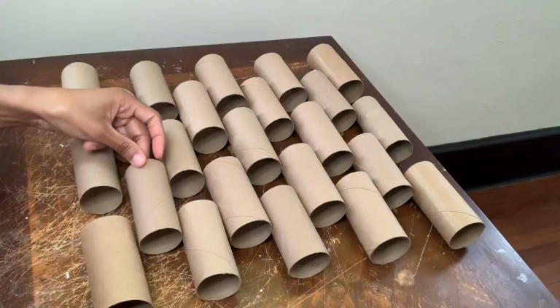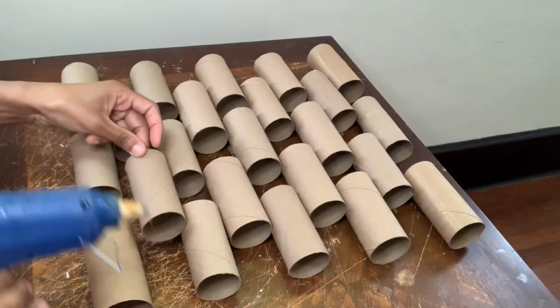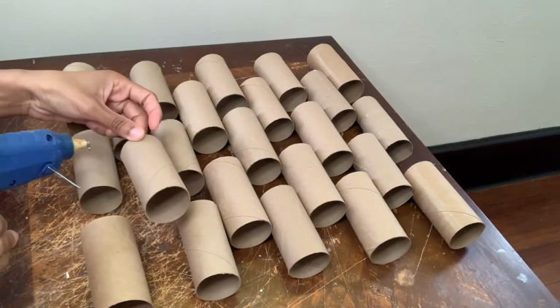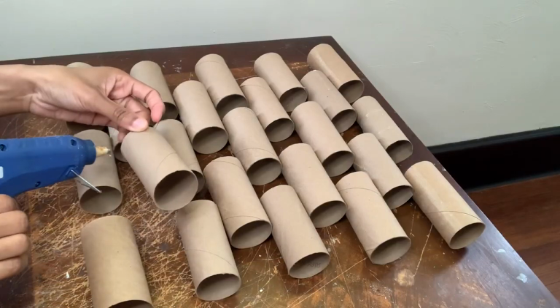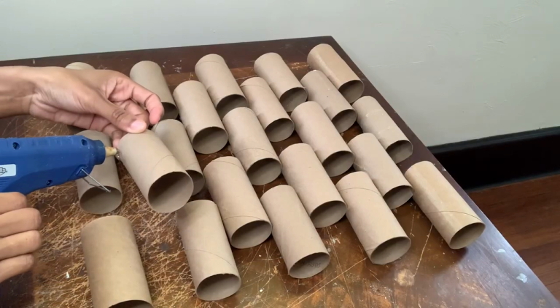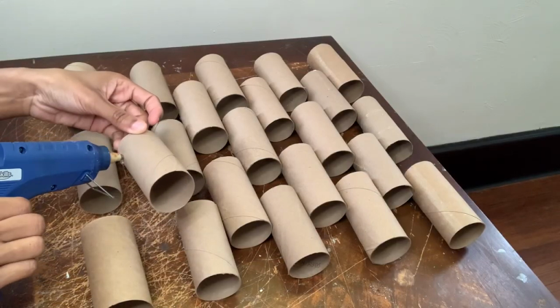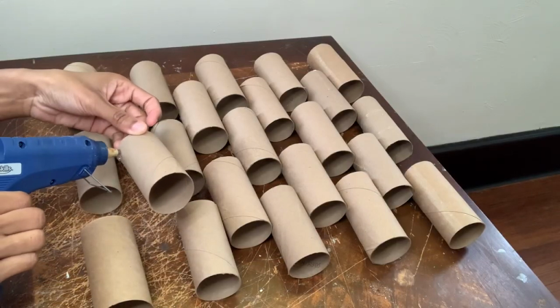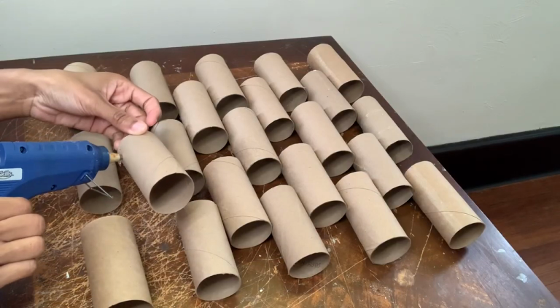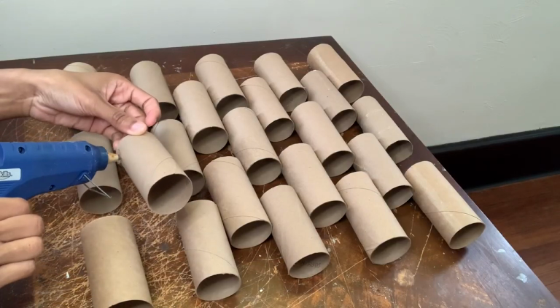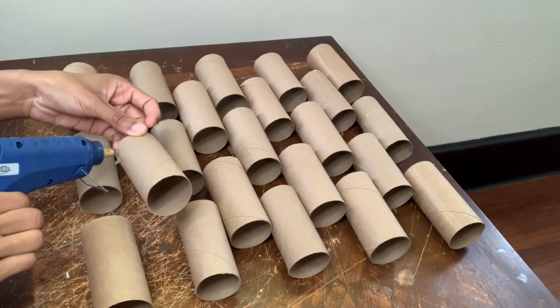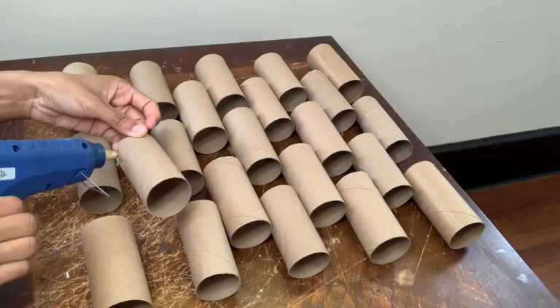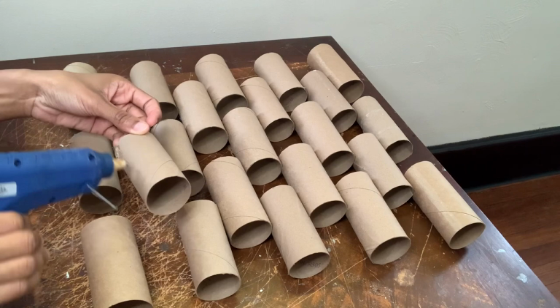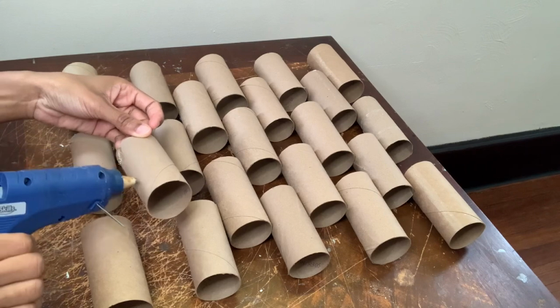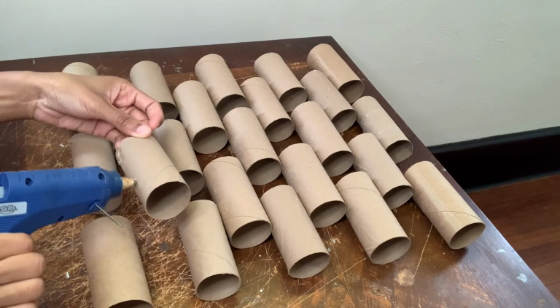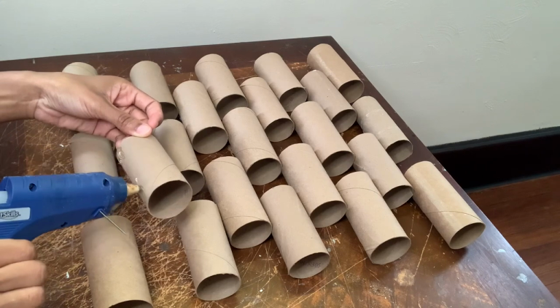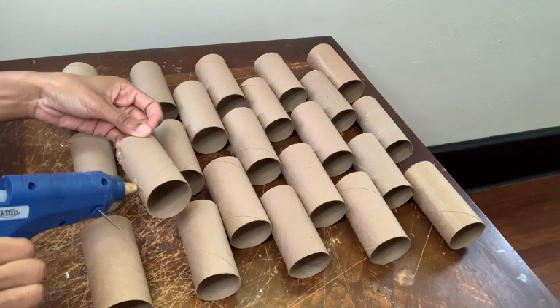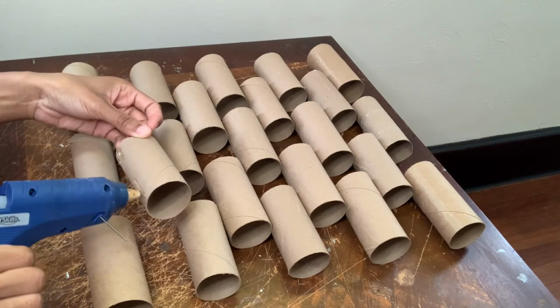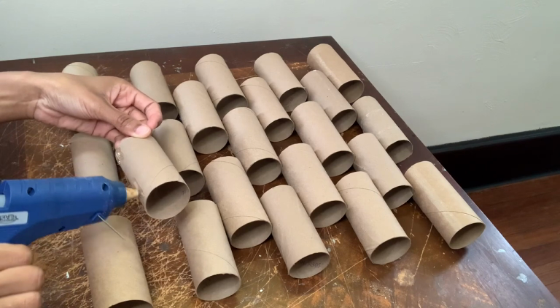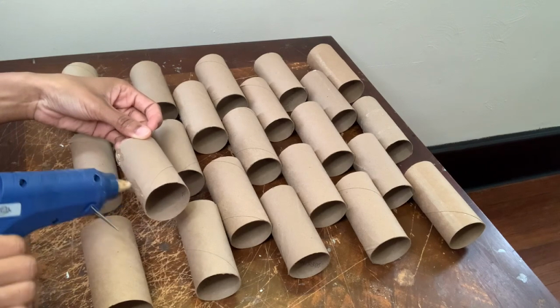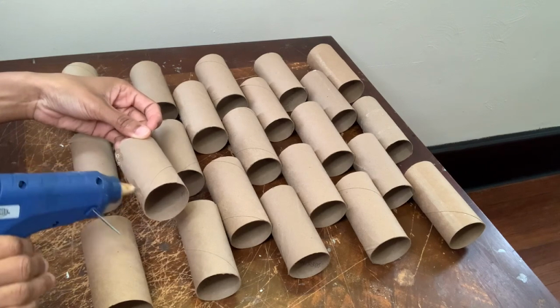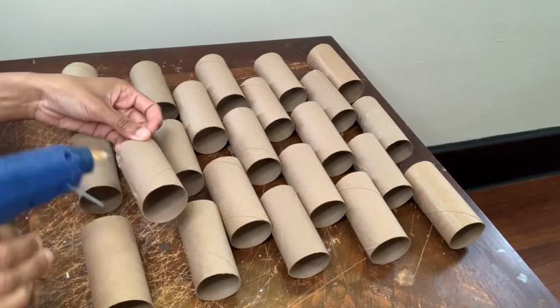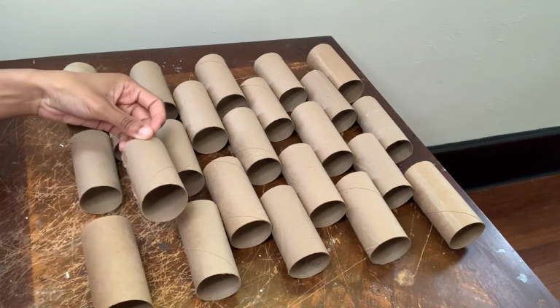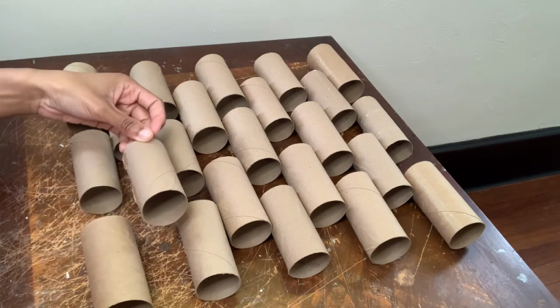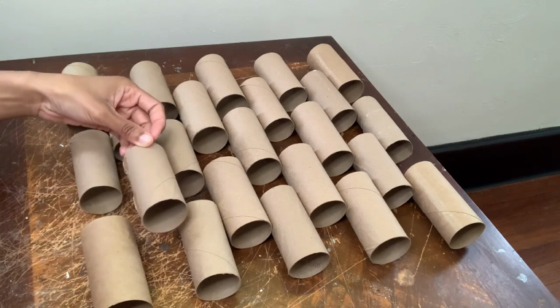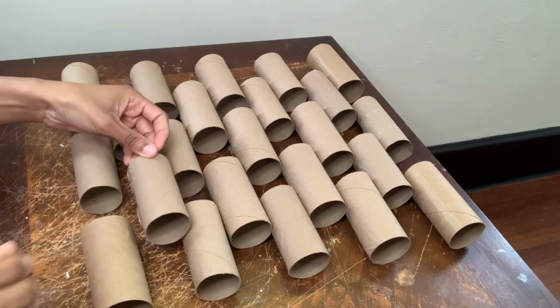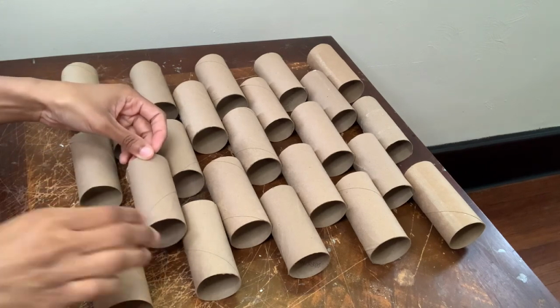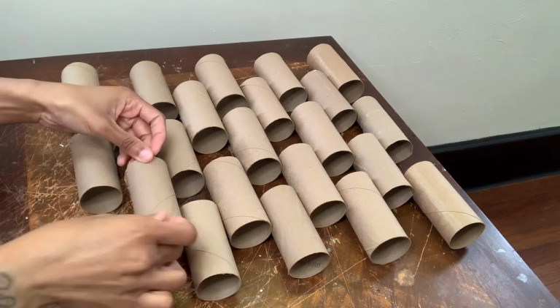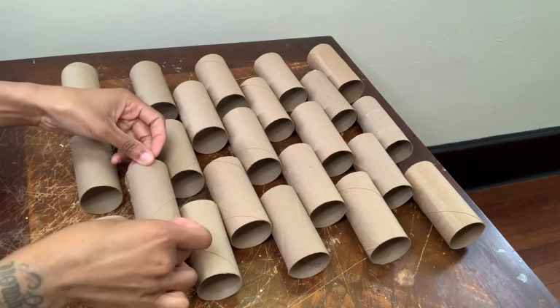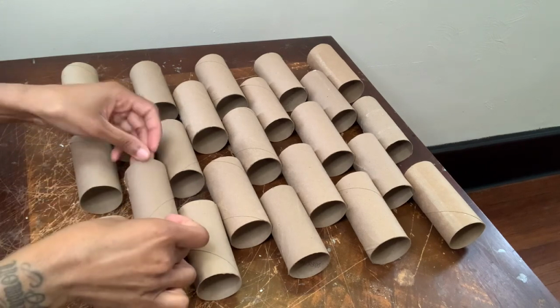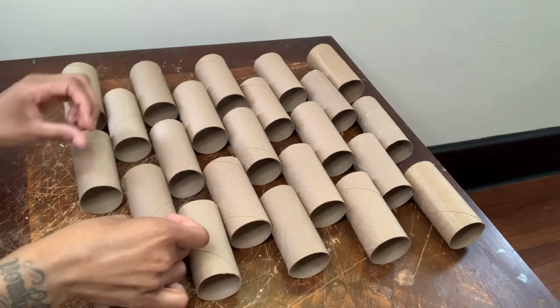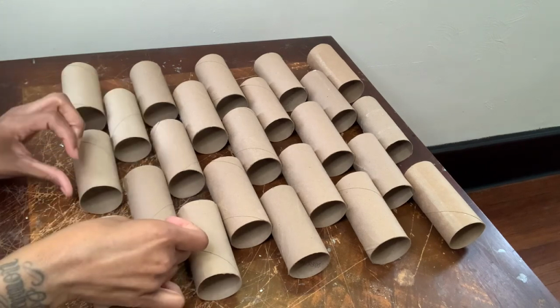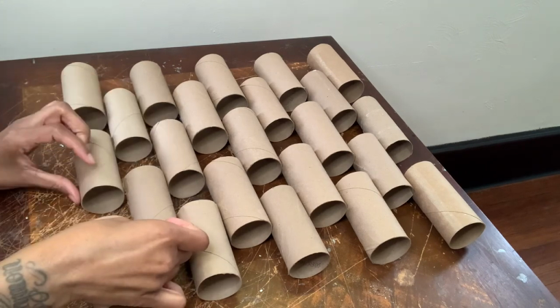Once I was done with this piece I made another piece, and then we're going to take them outside and spray paint them.